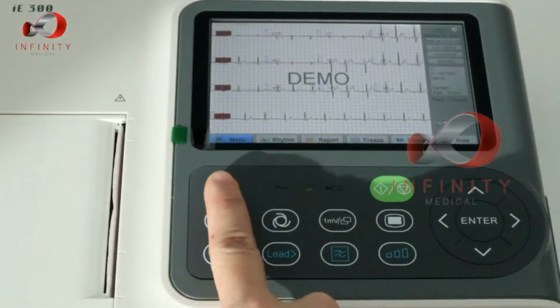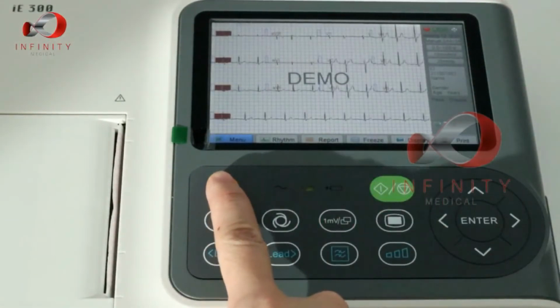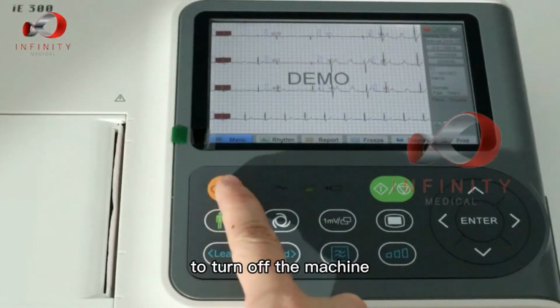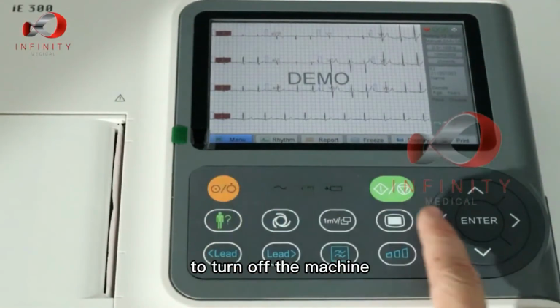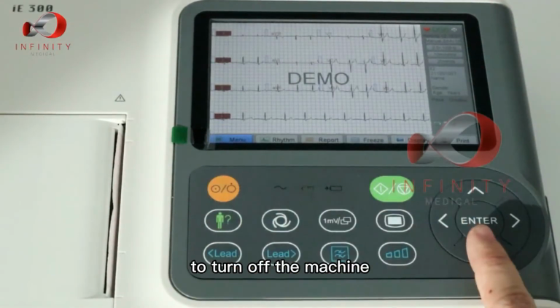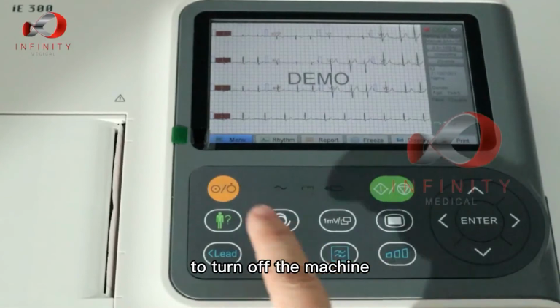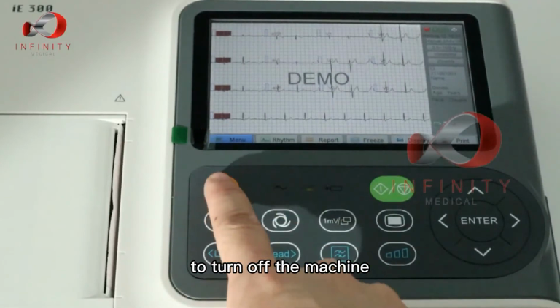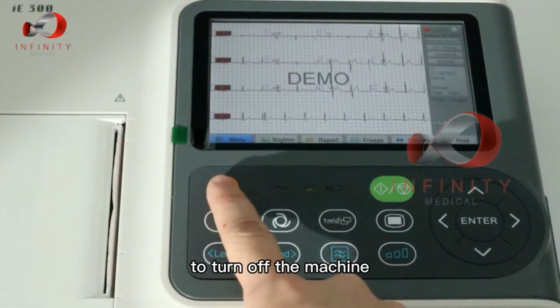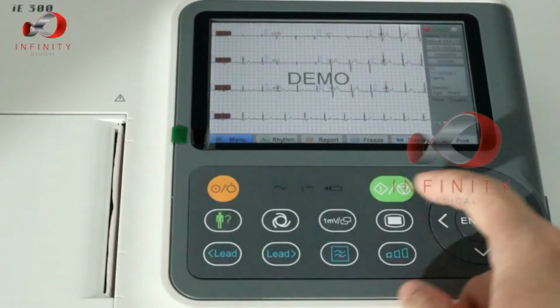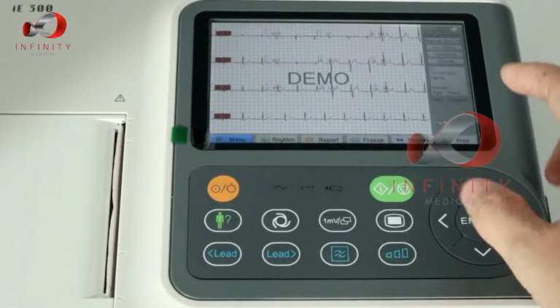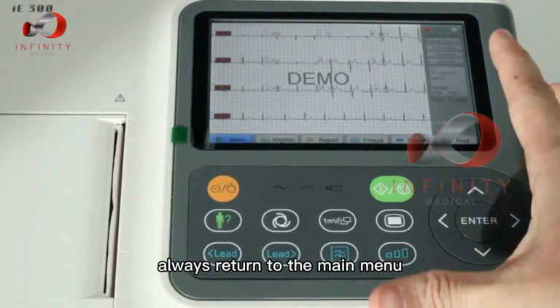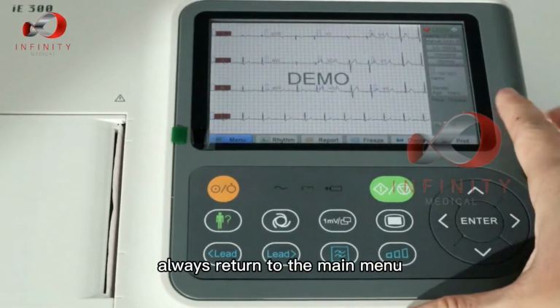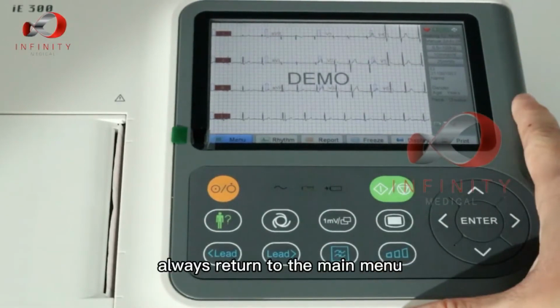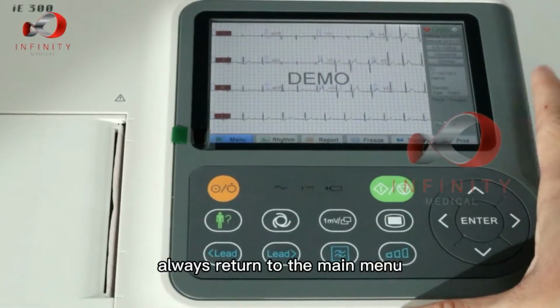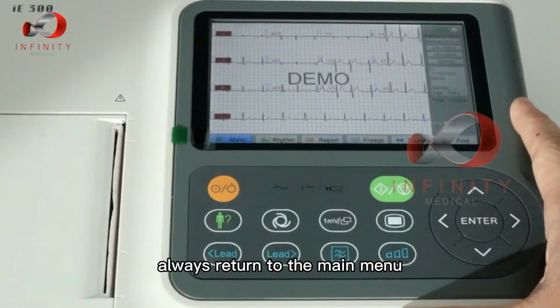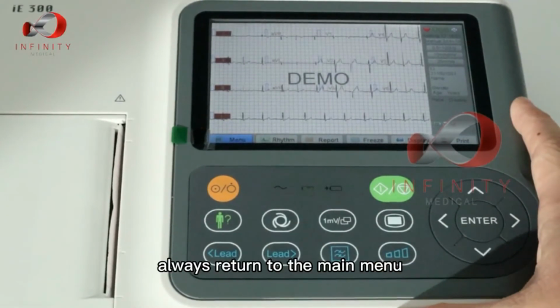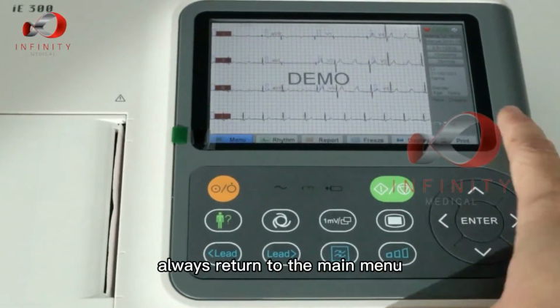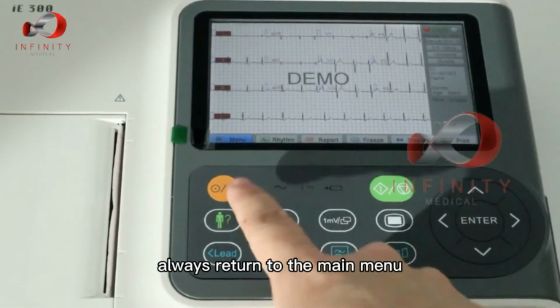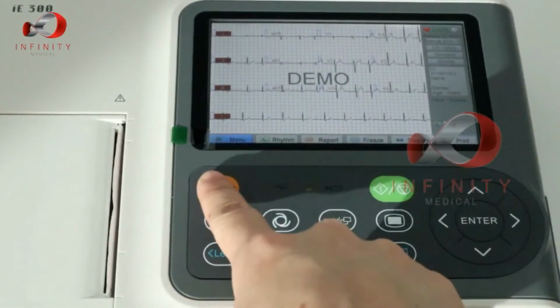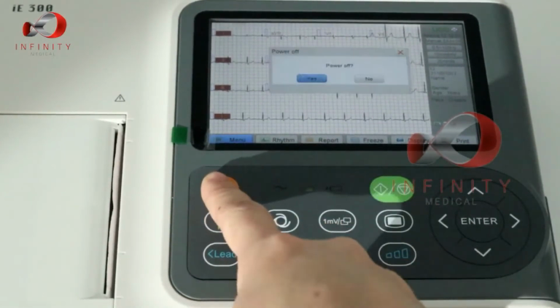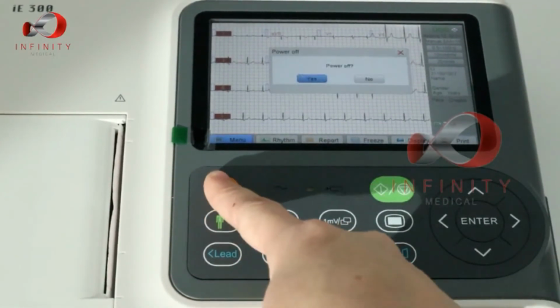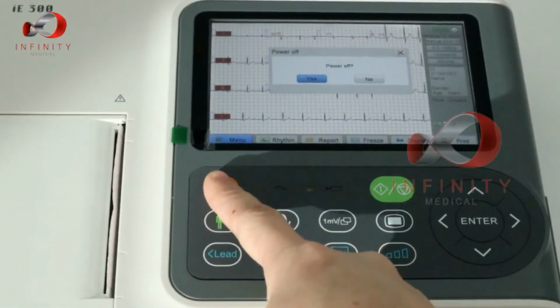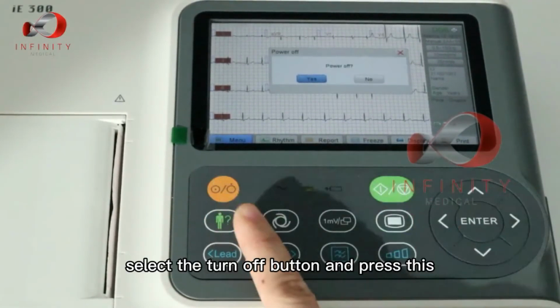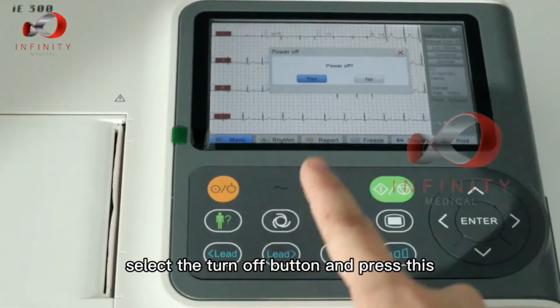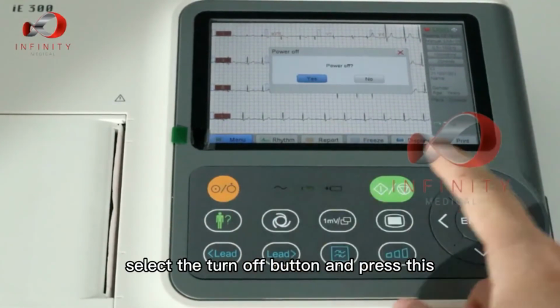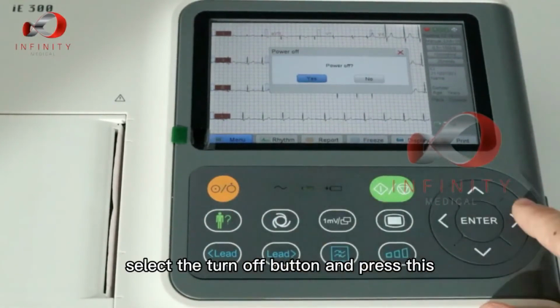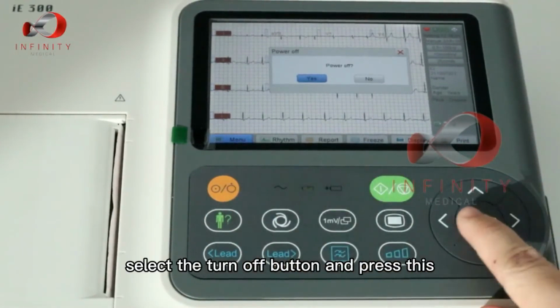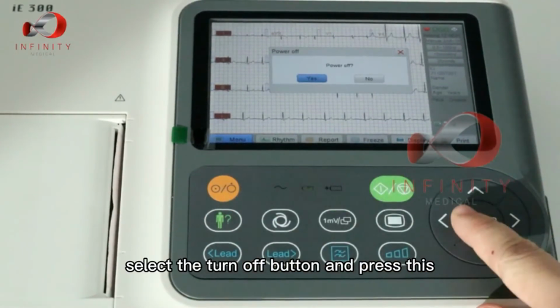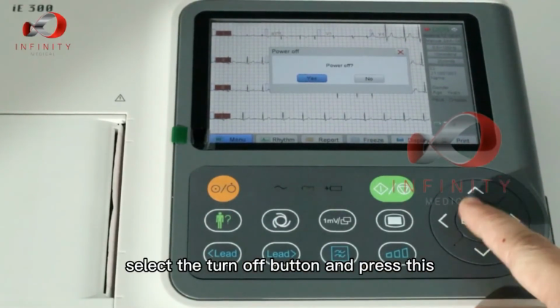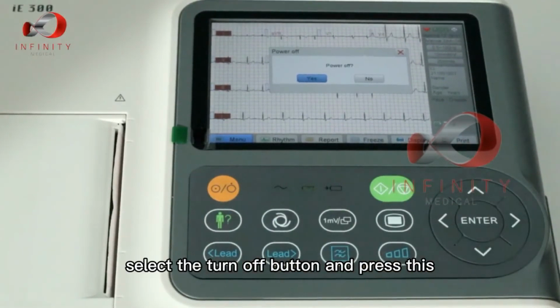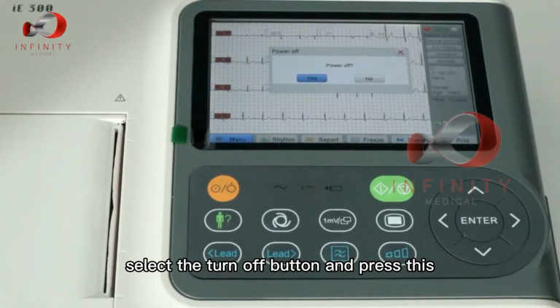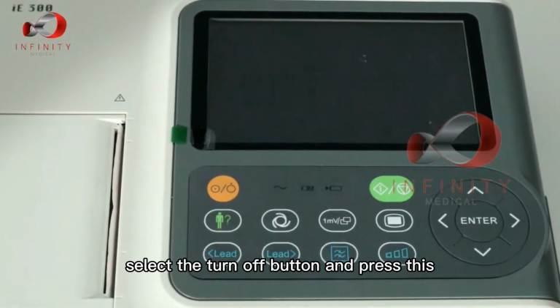To turn off the machine, always return to the main menu, select the turn off button, and press yes.